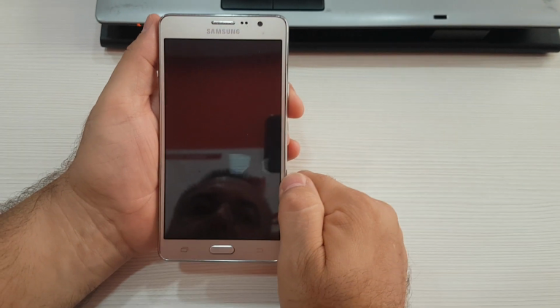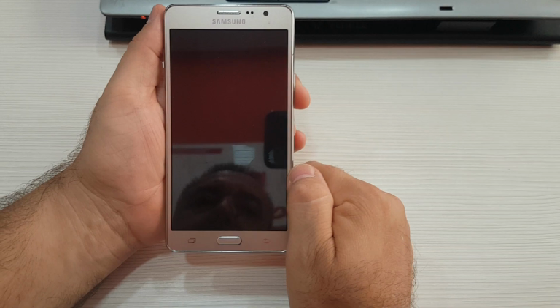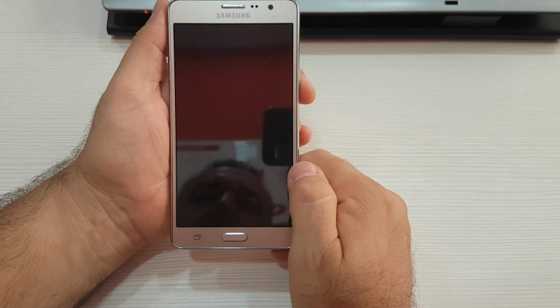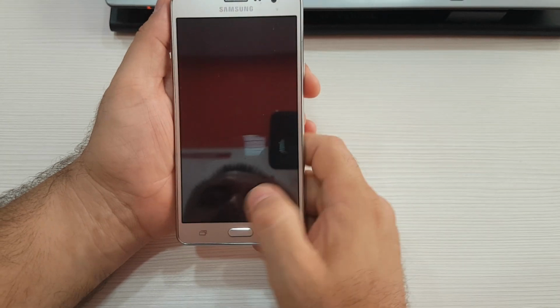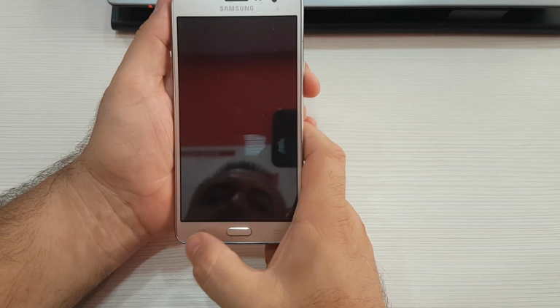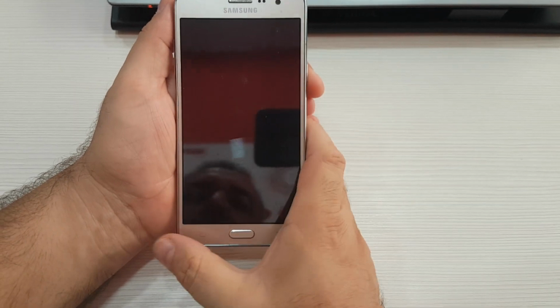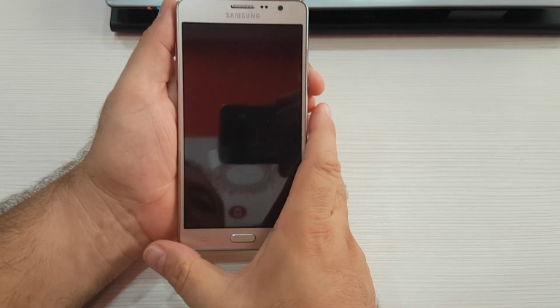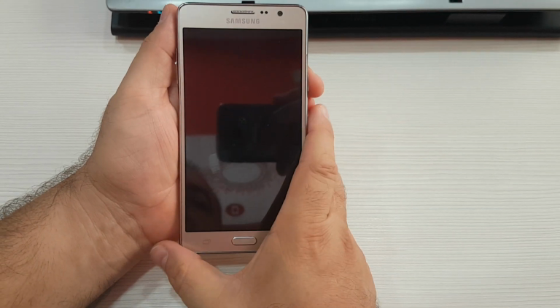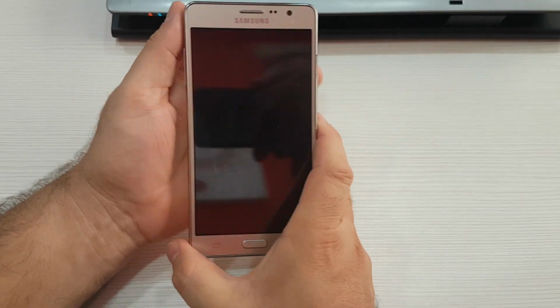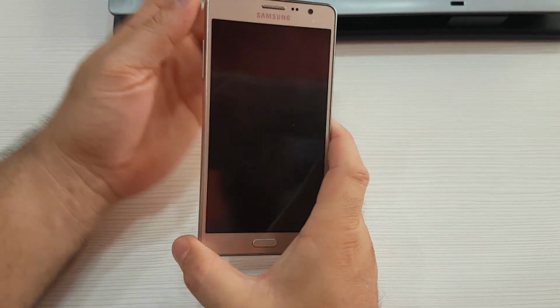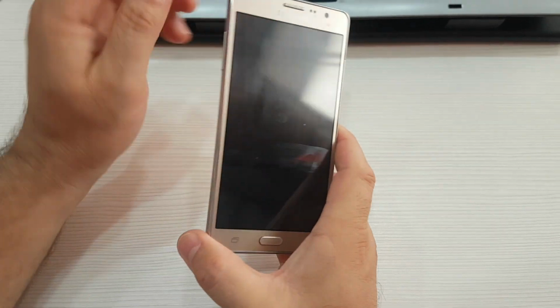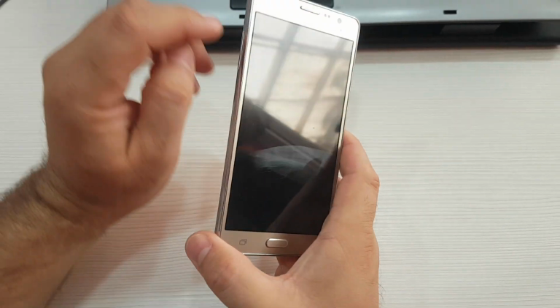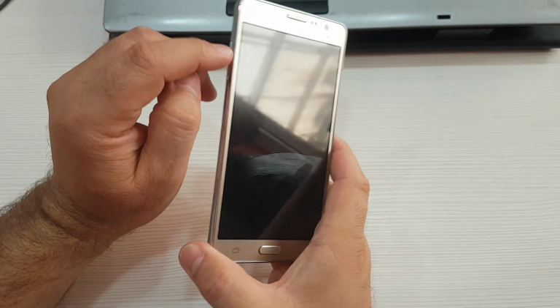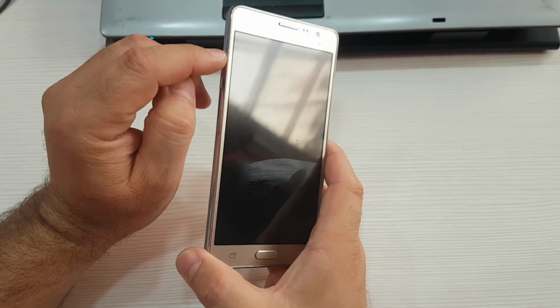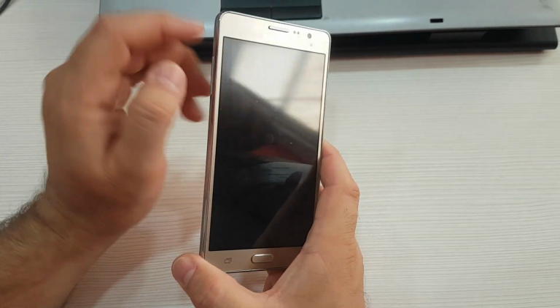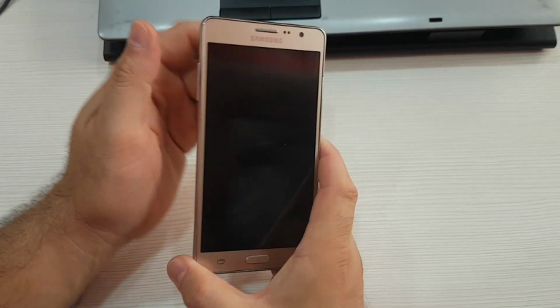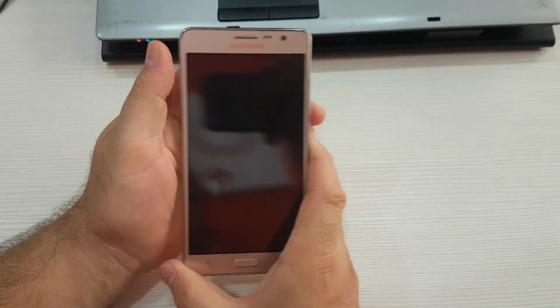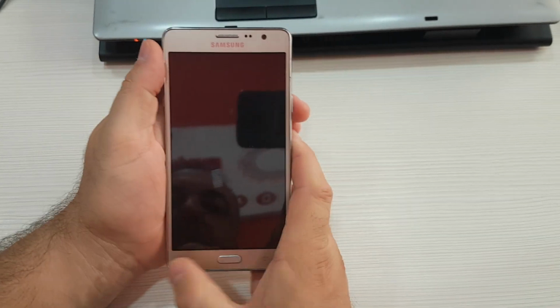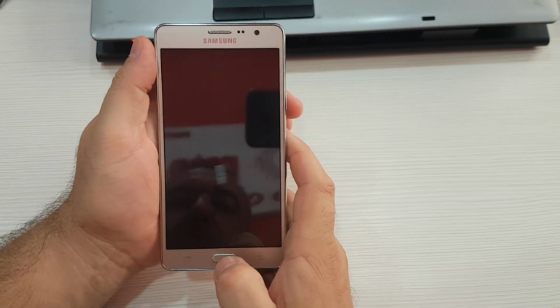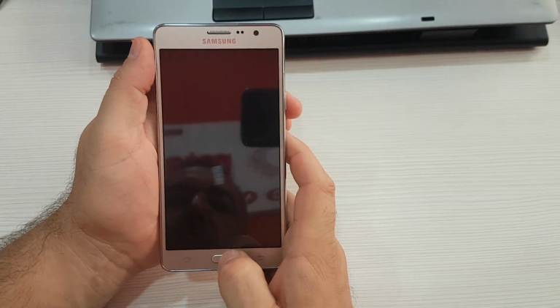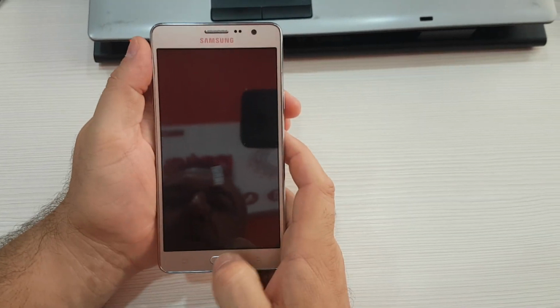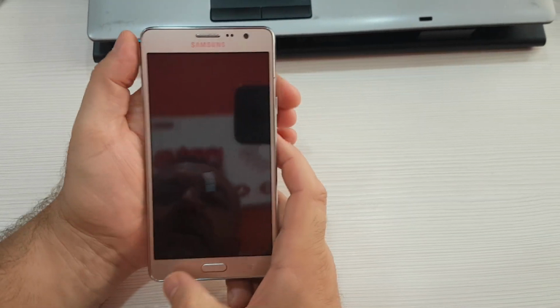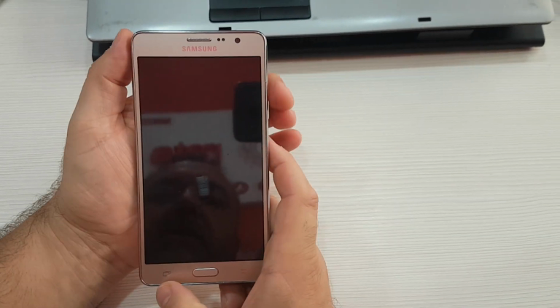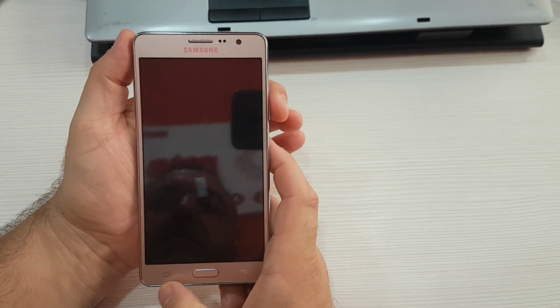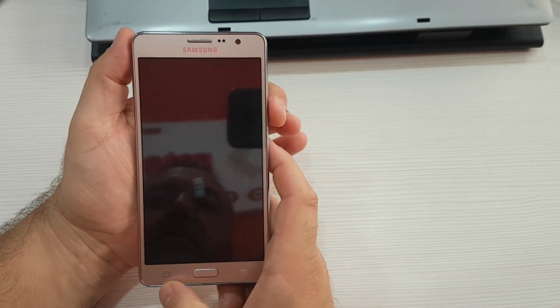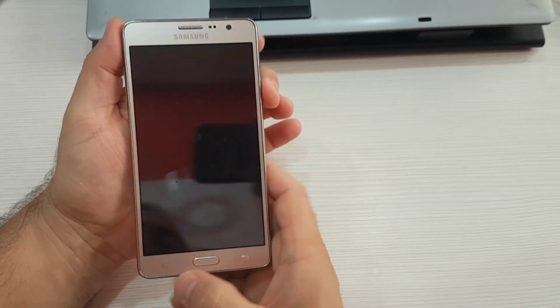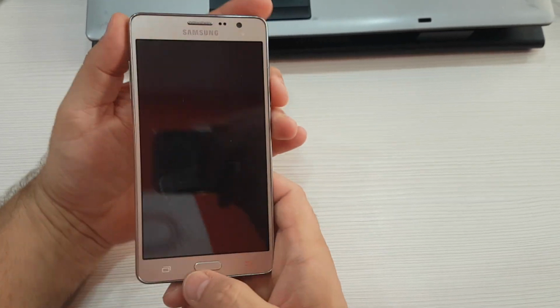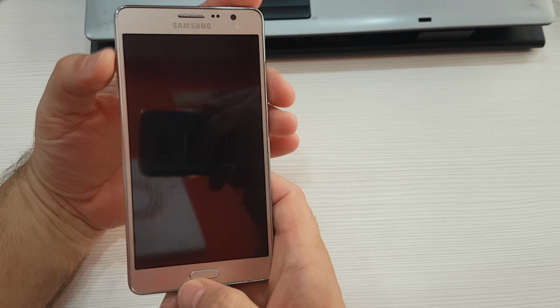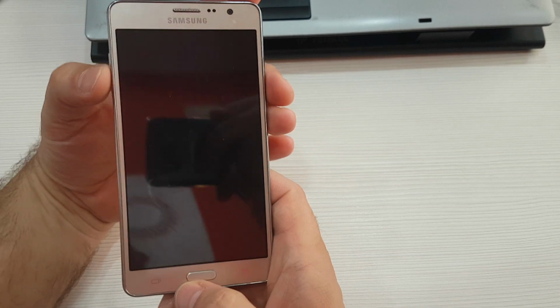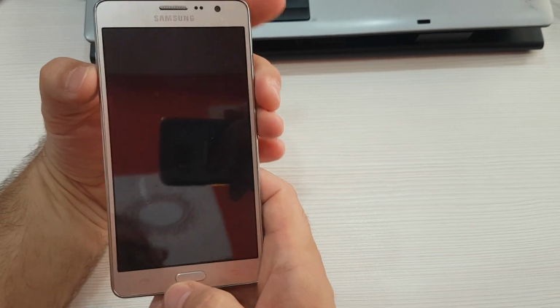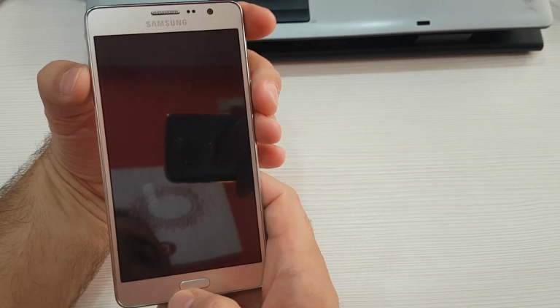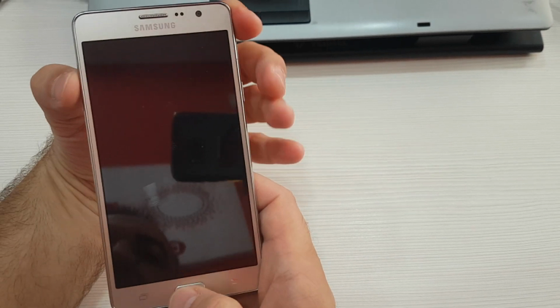Next step: press volume up, home button, and power button at the same time.